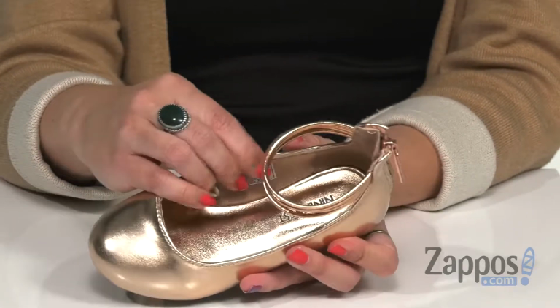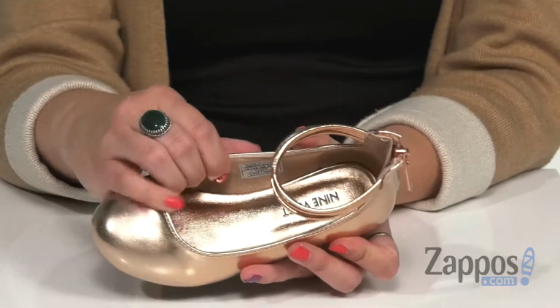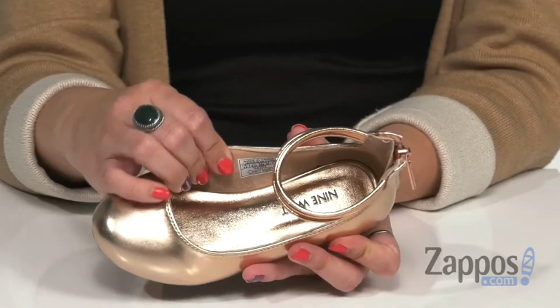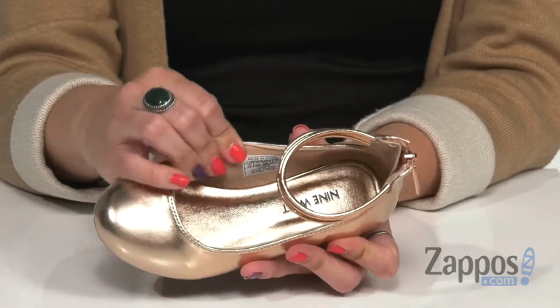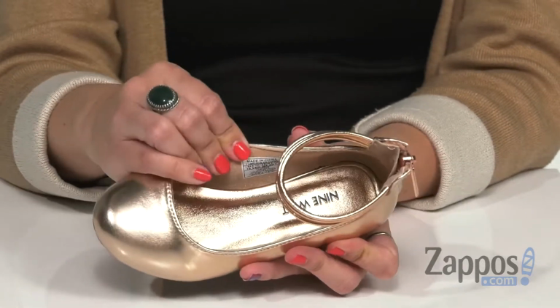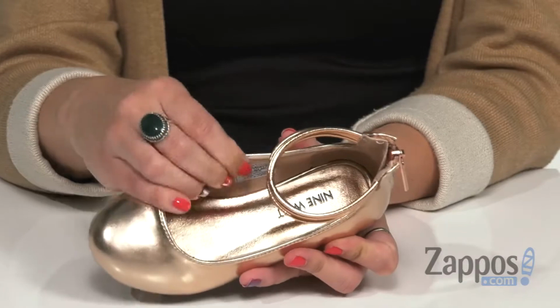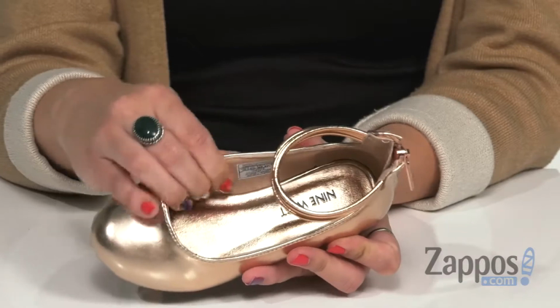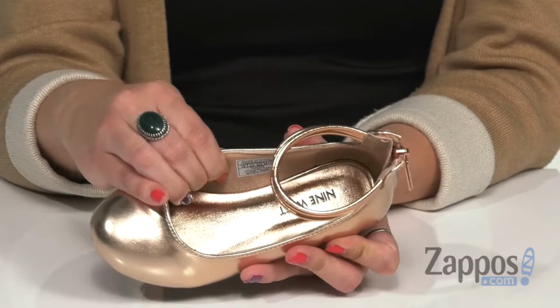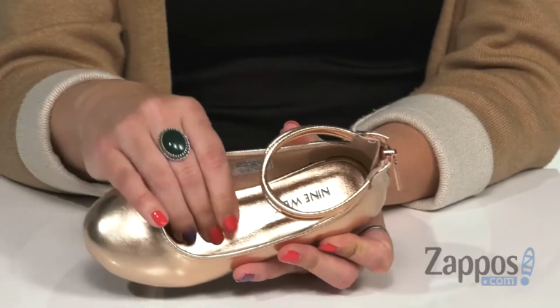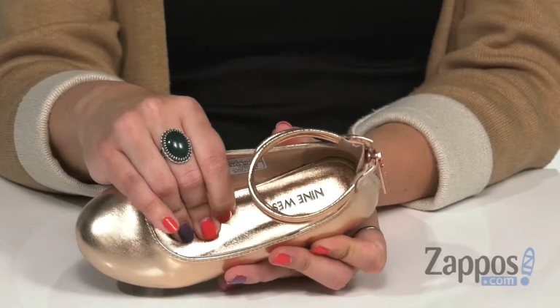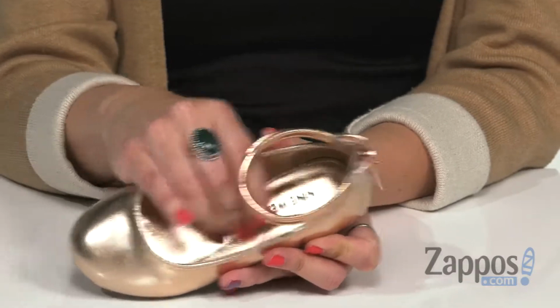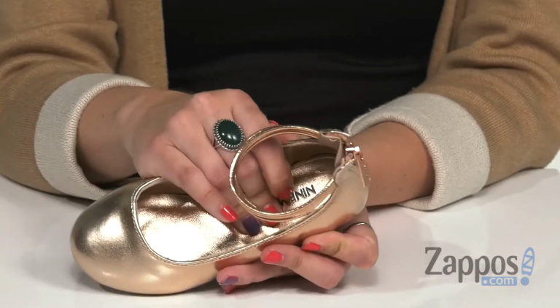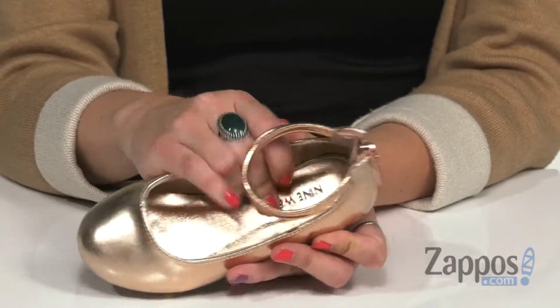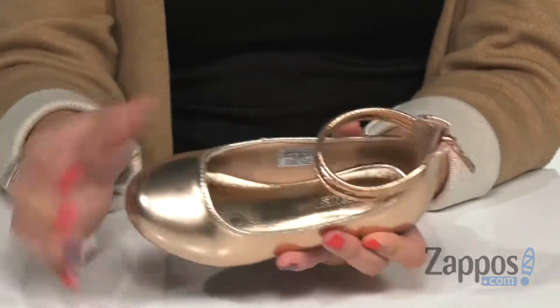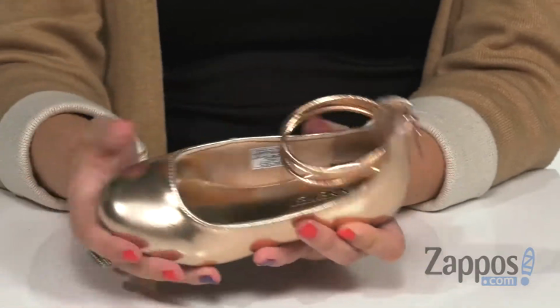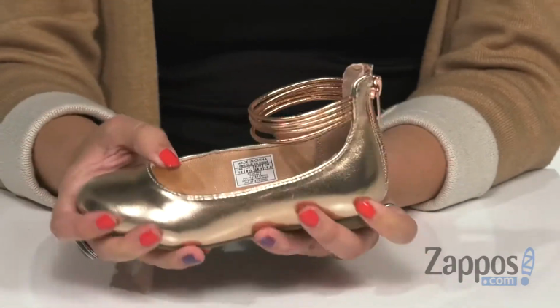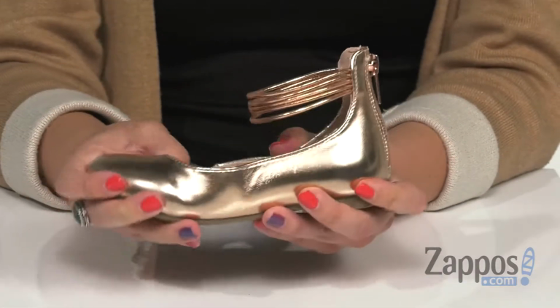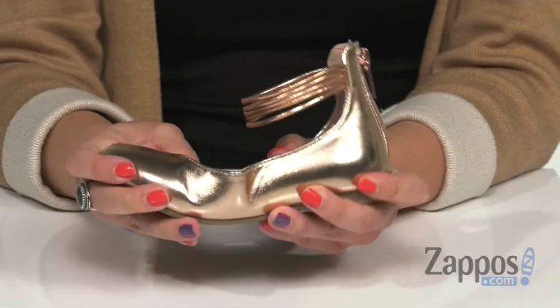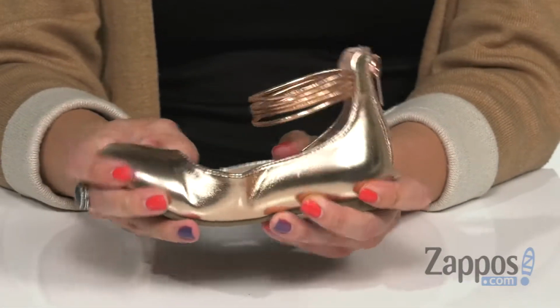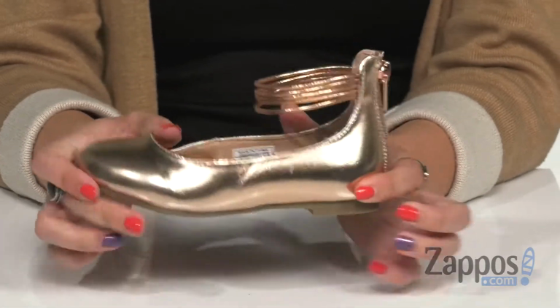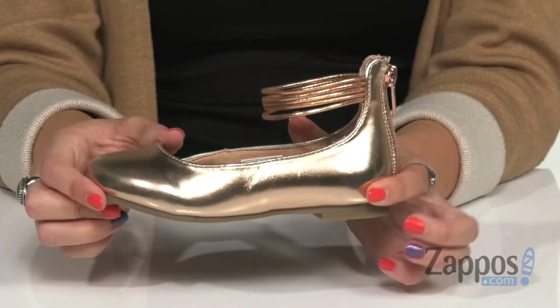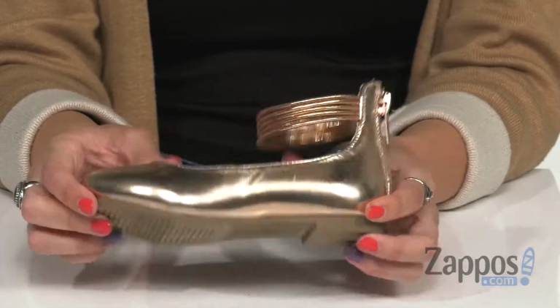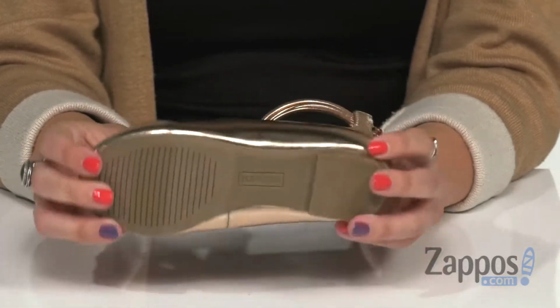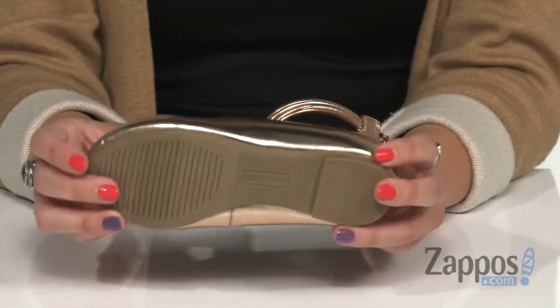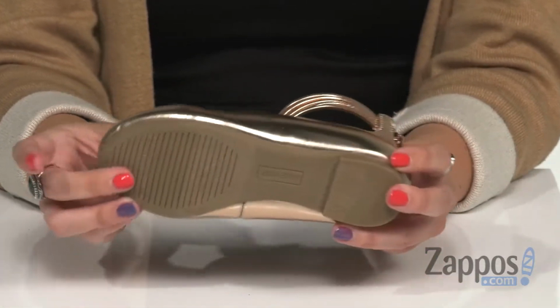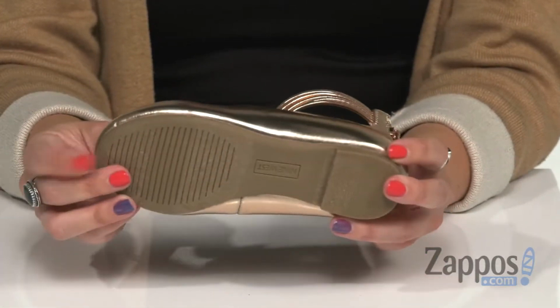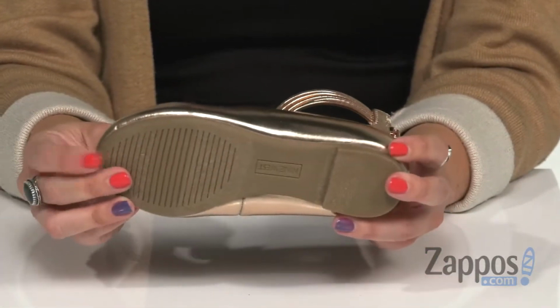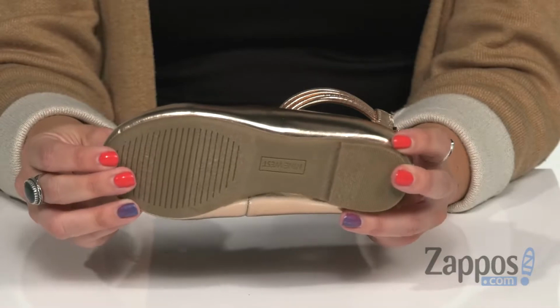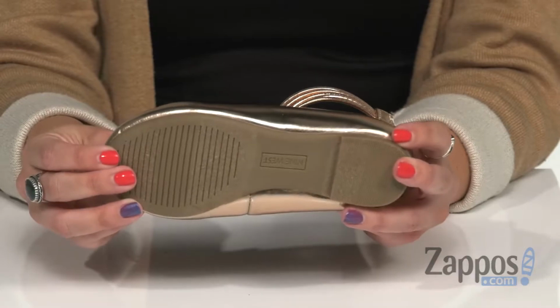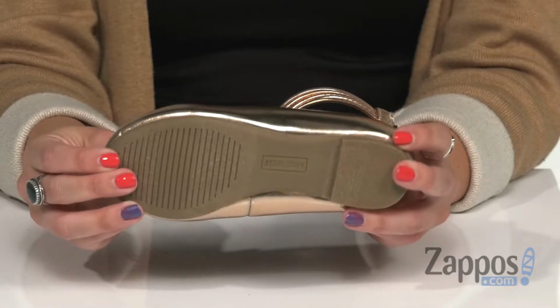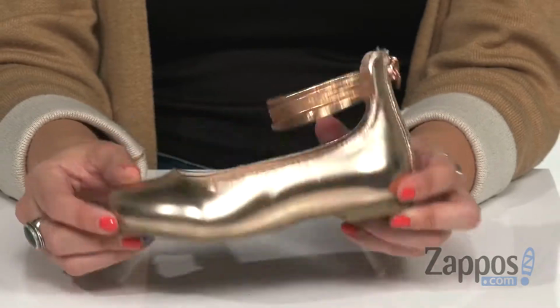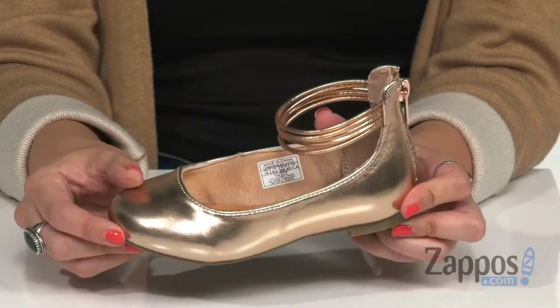Inside the soft lining, it's kind of padded. Along with the footbed padded too, it's got some light flex to it and the outsole is a durable rubber.